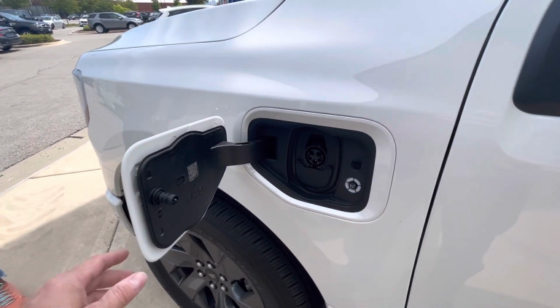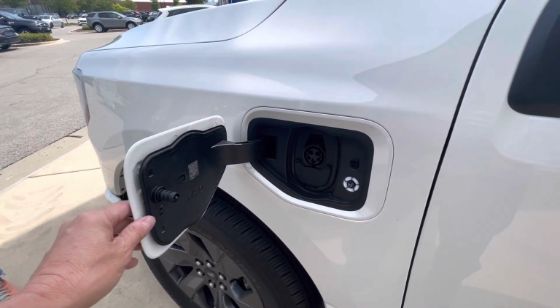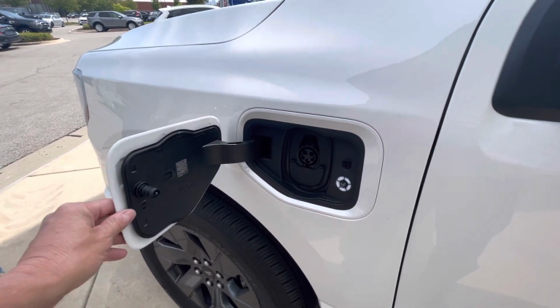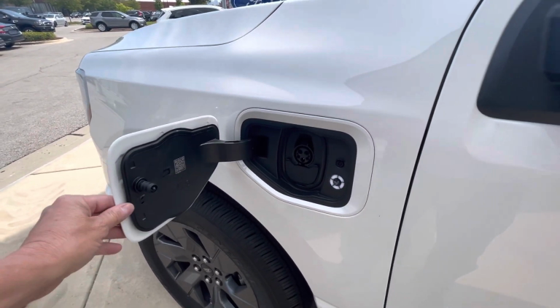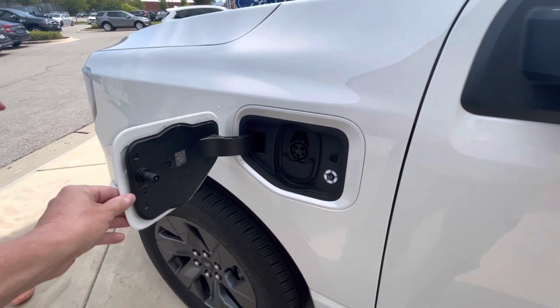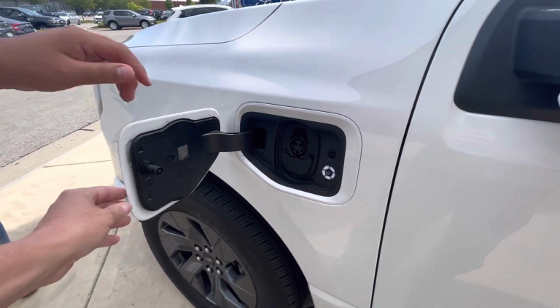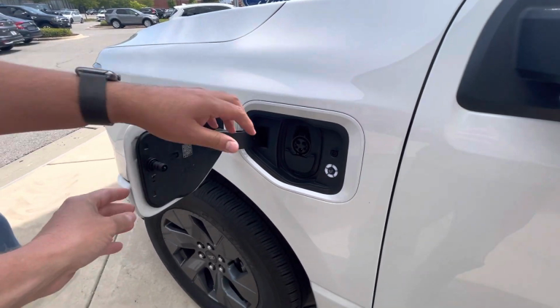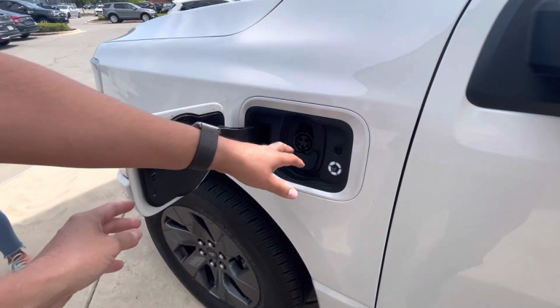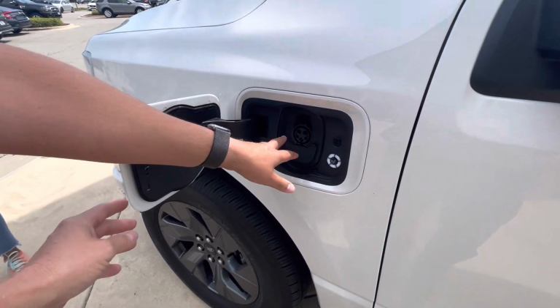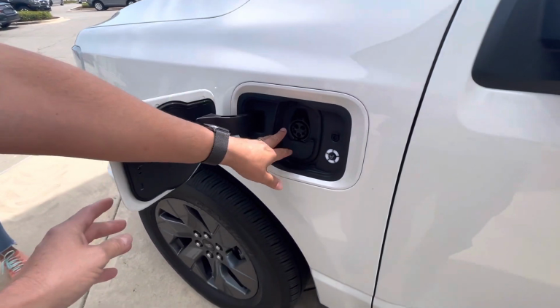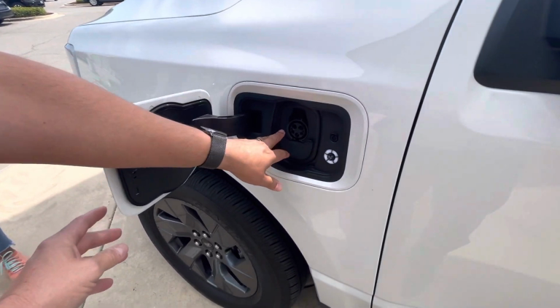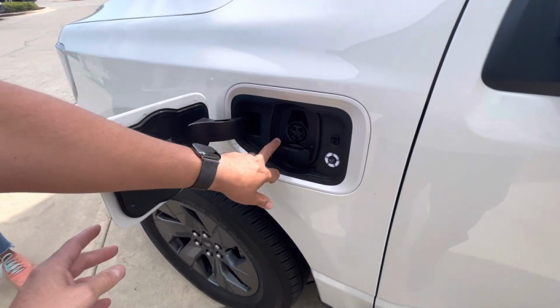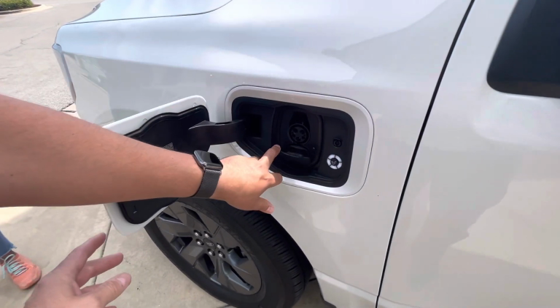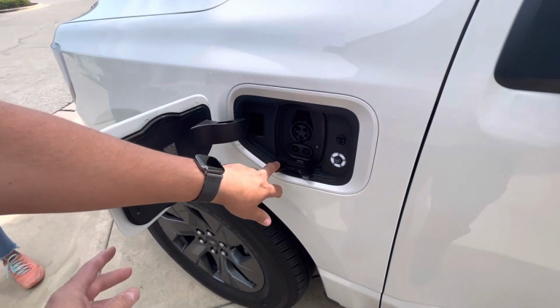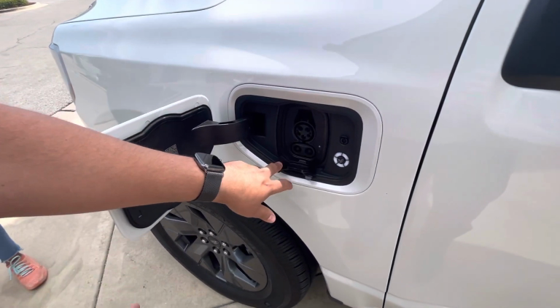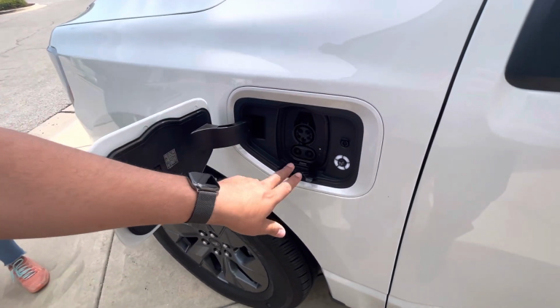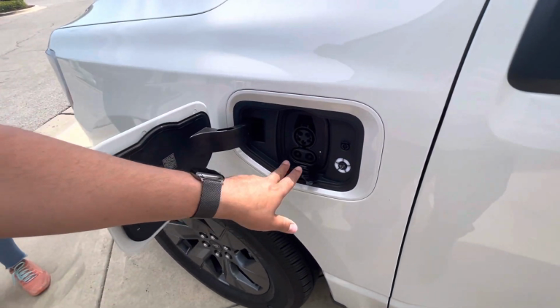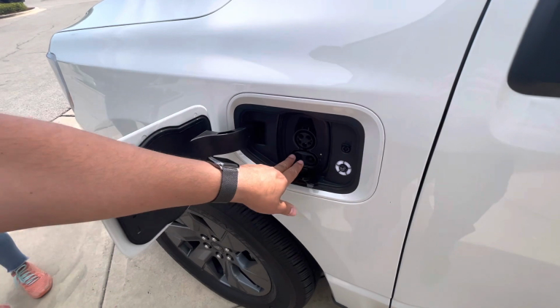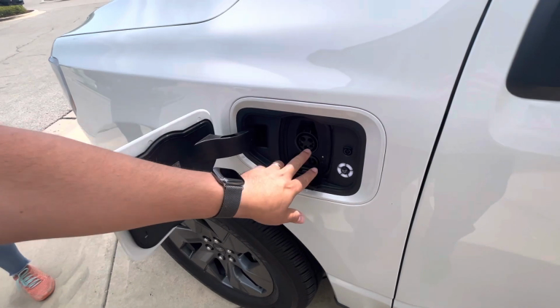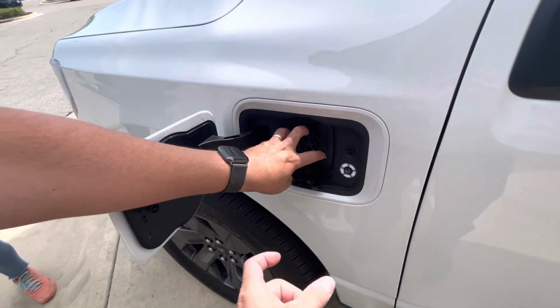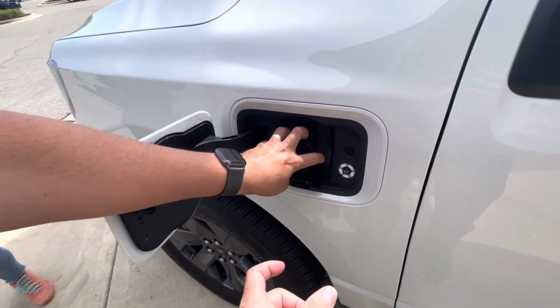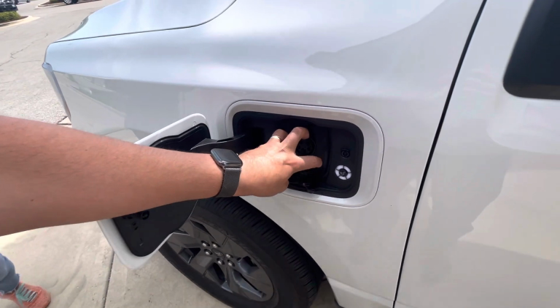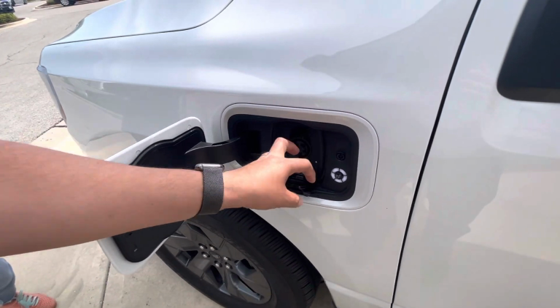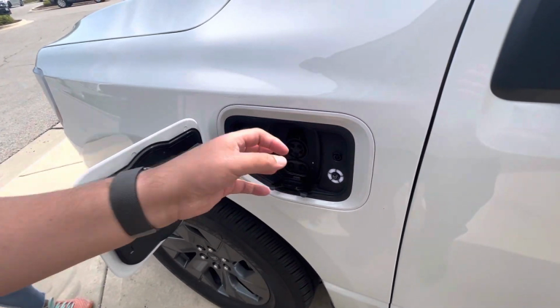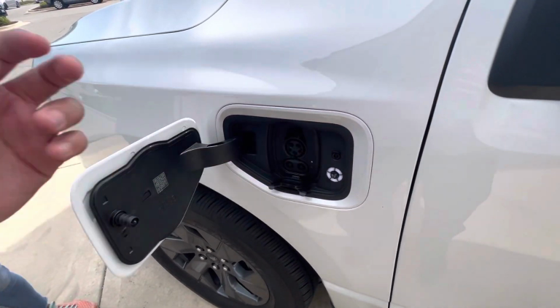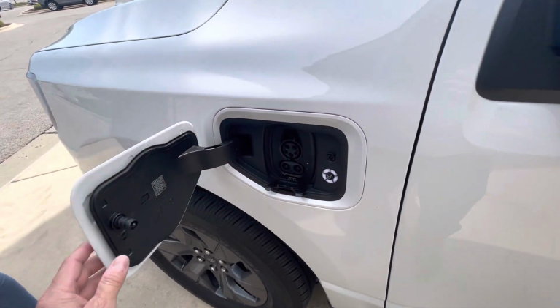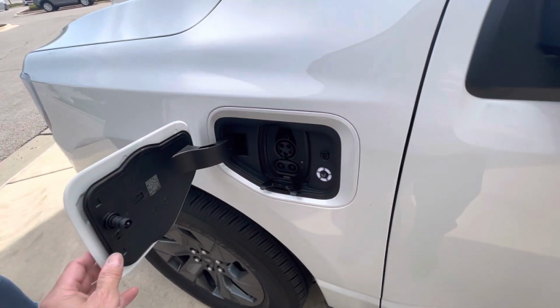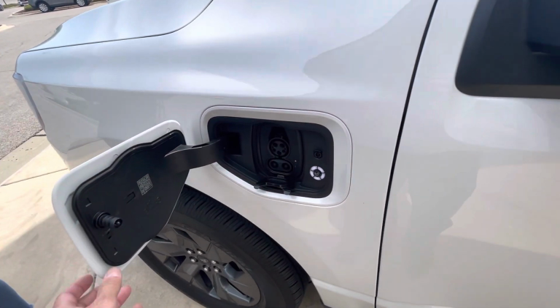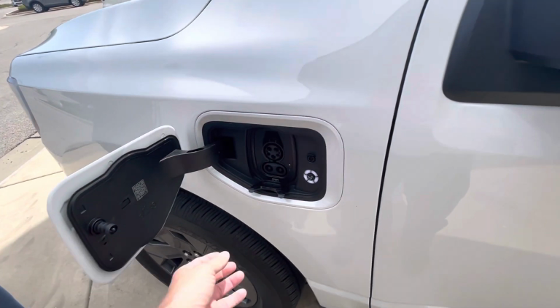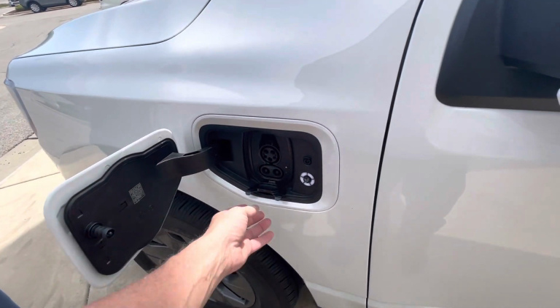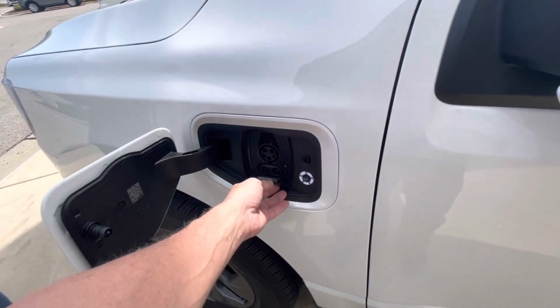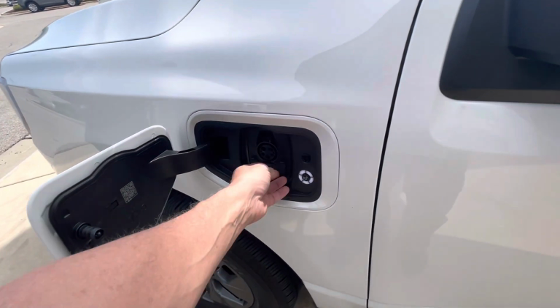When you do the fast charging, you add in two extra — an extra cable there.